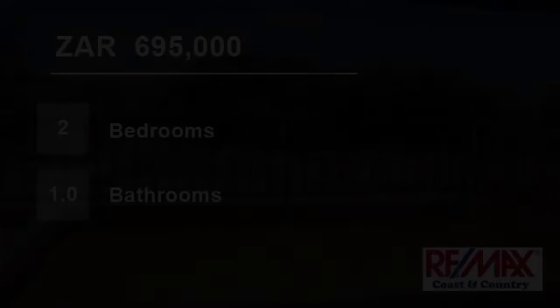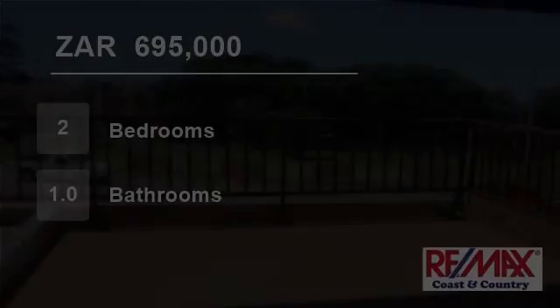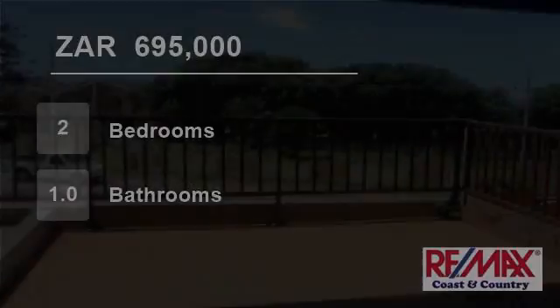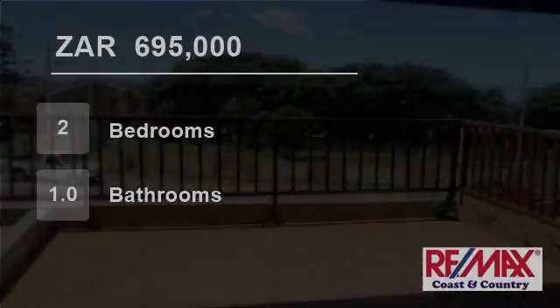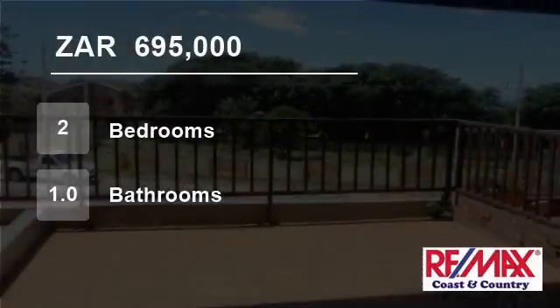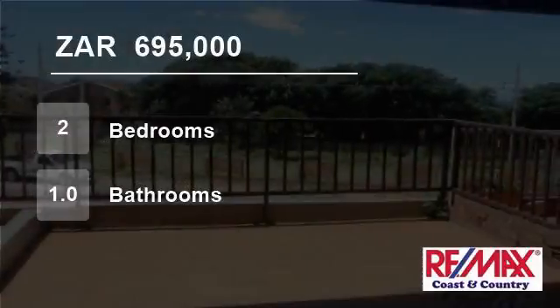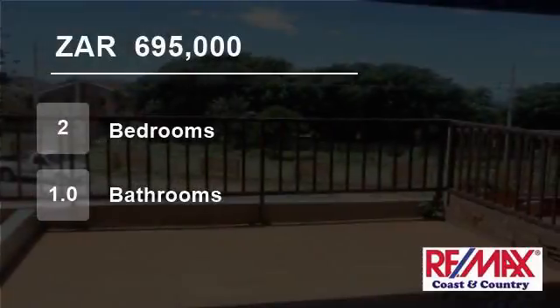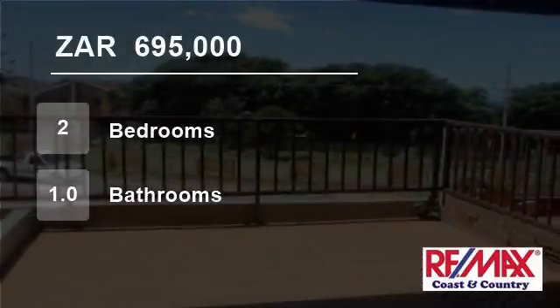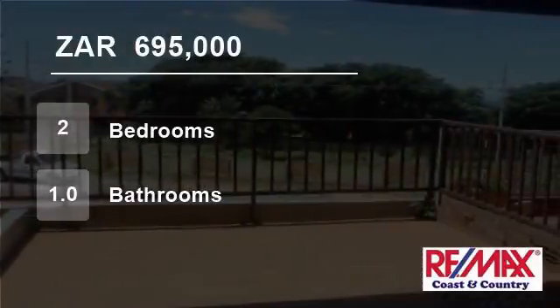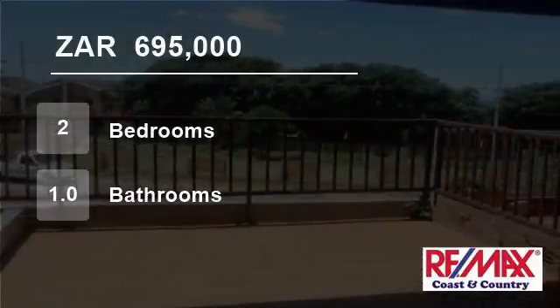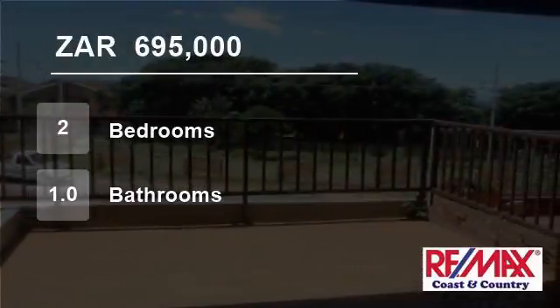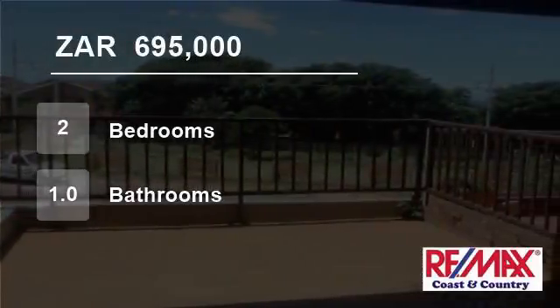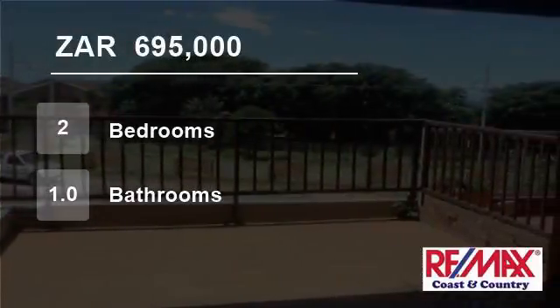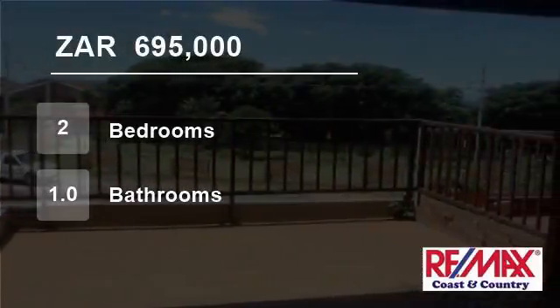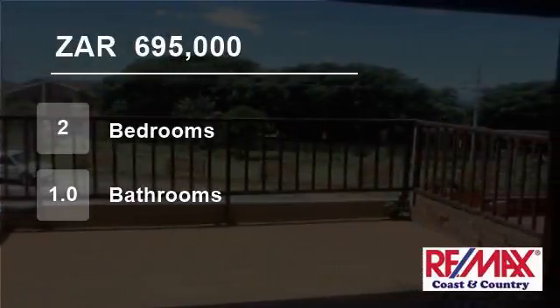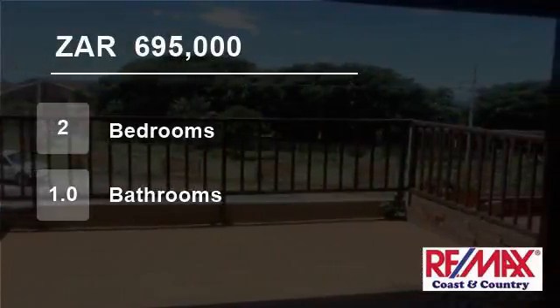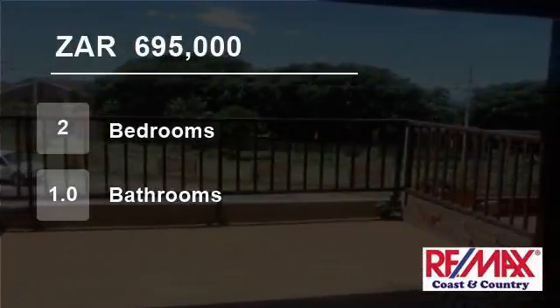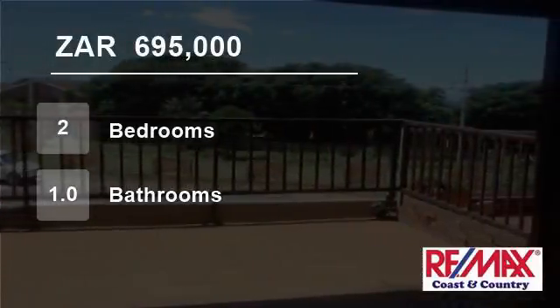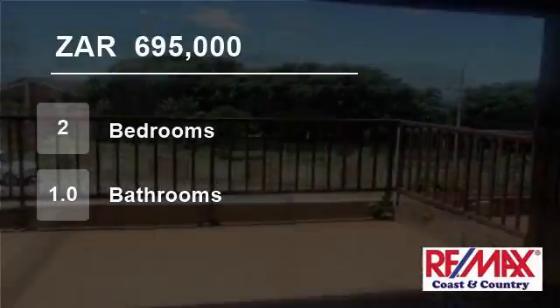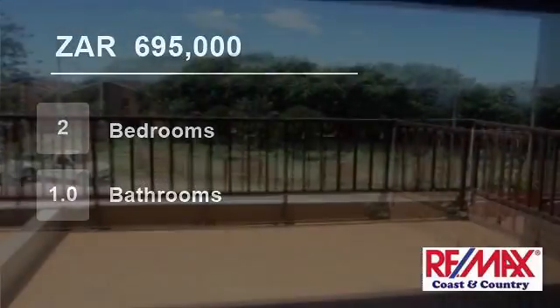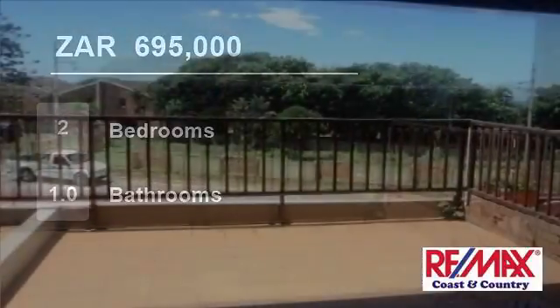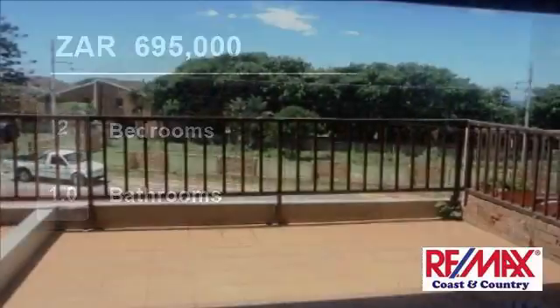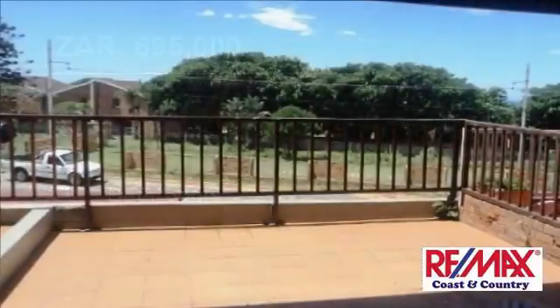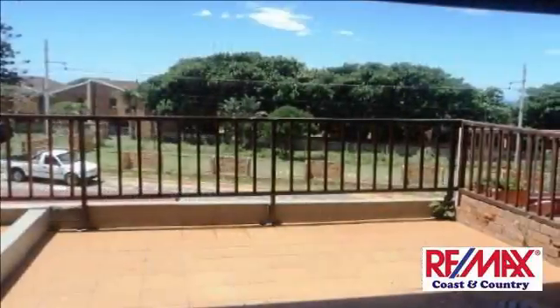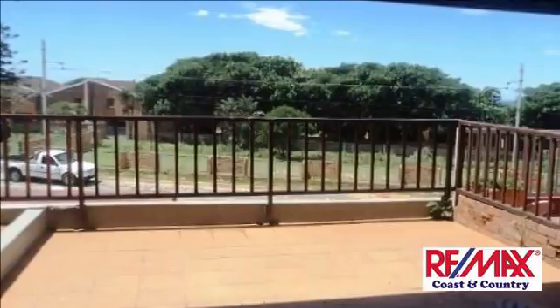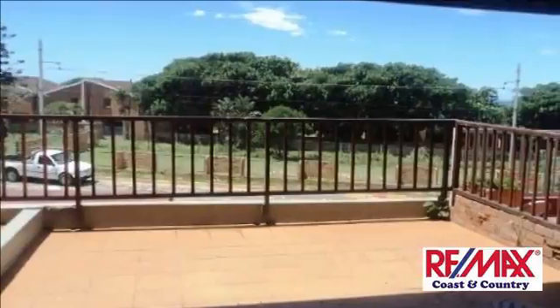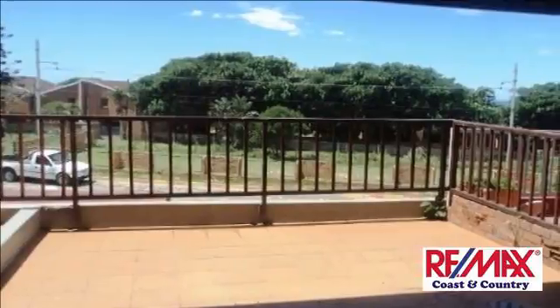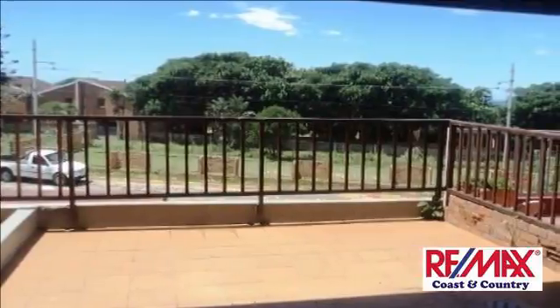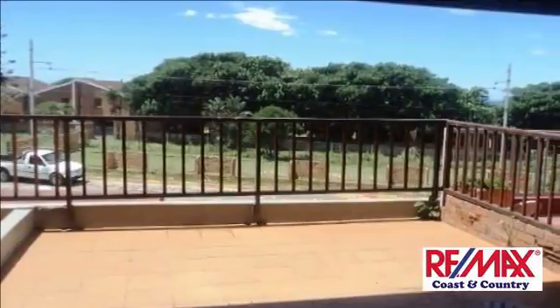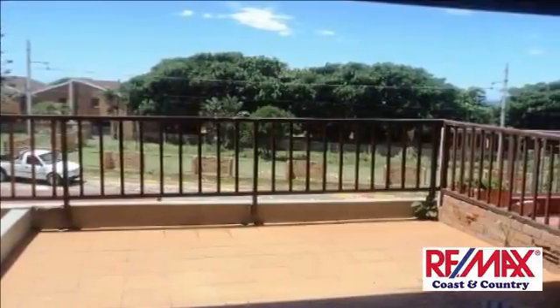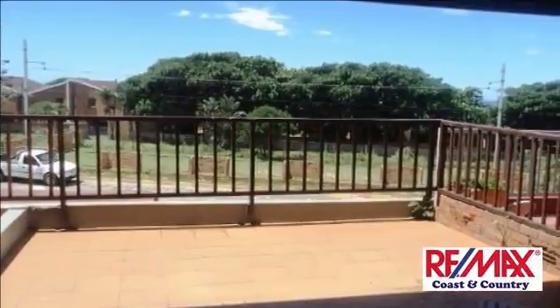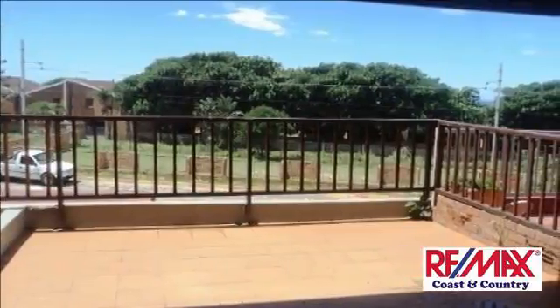Welcome to this two-bedroom flat for sale in Hibidin, South Africa for R695,000.